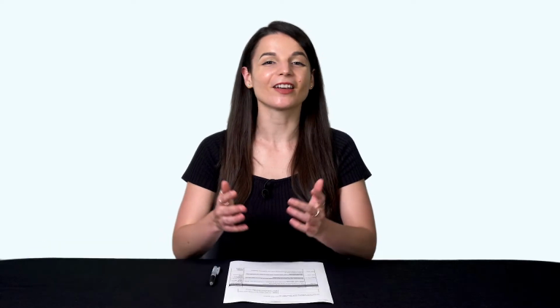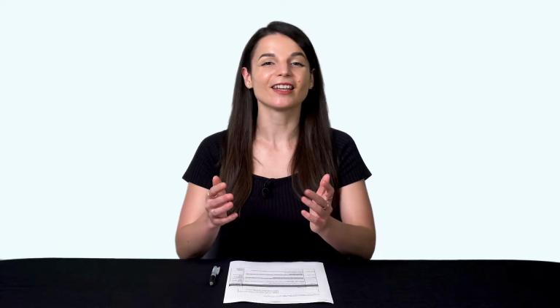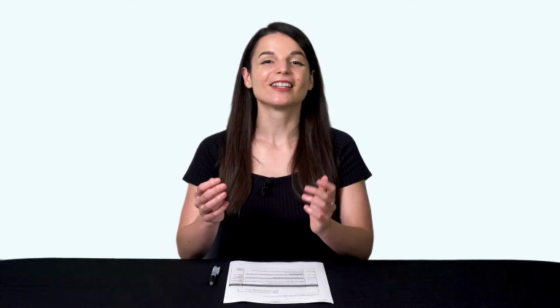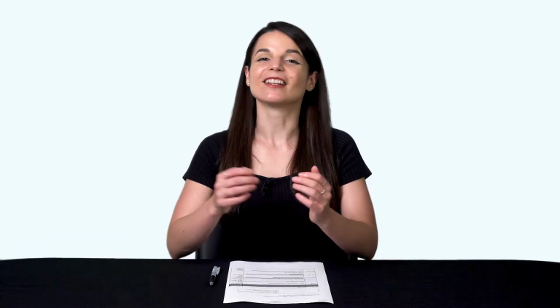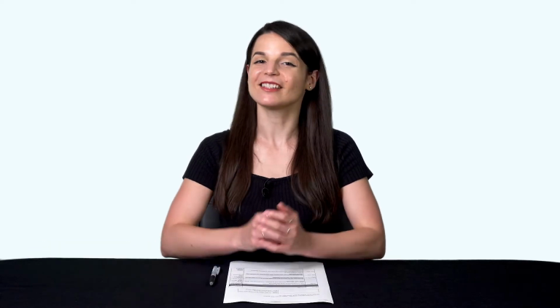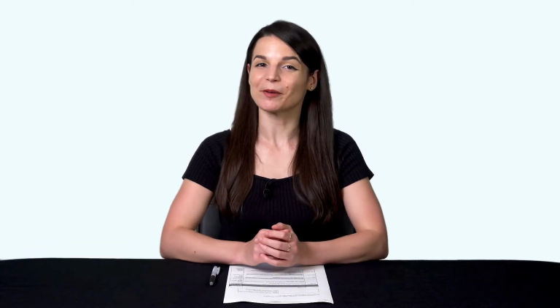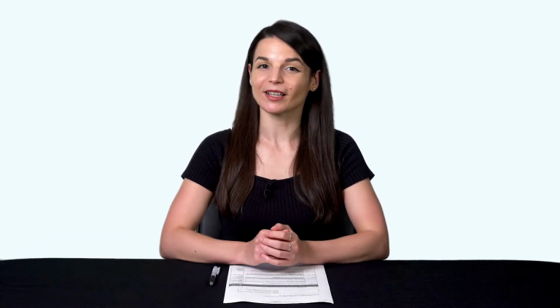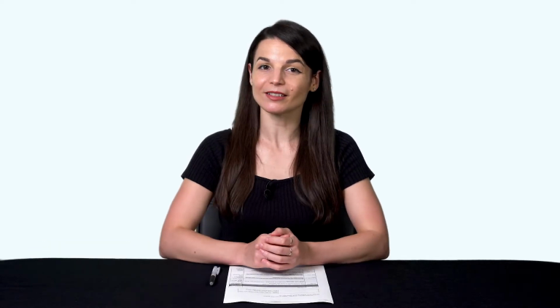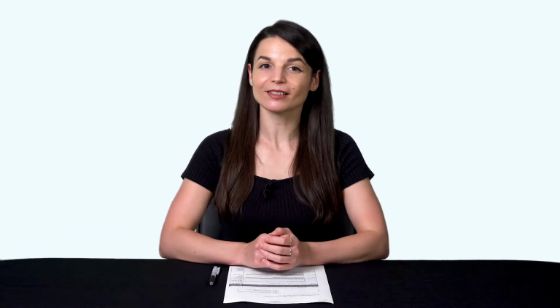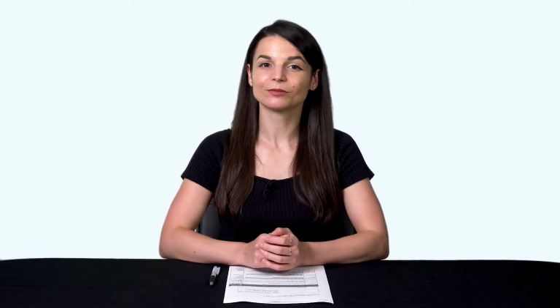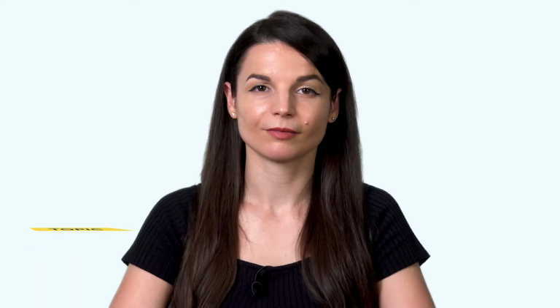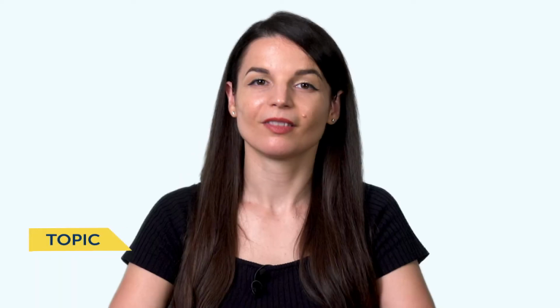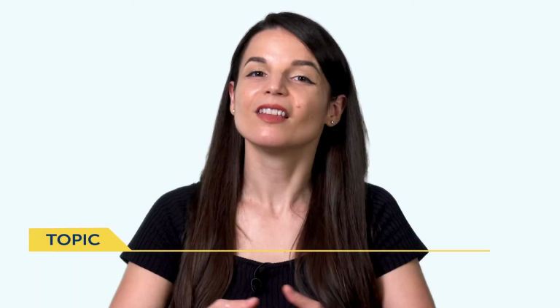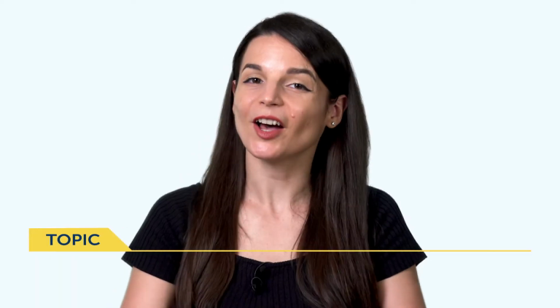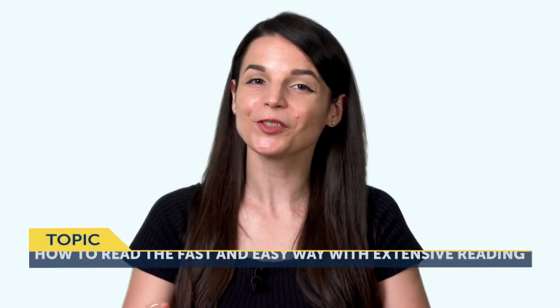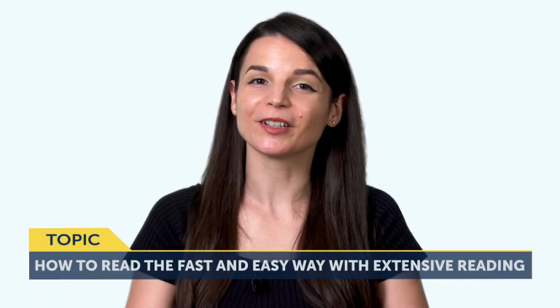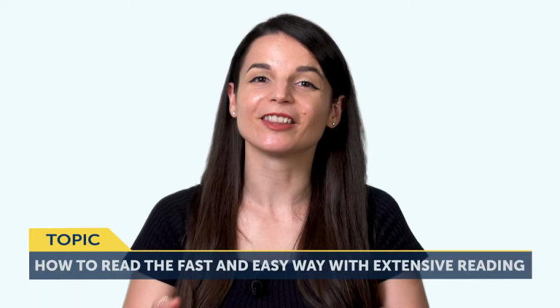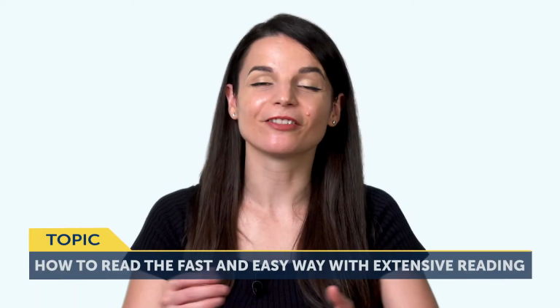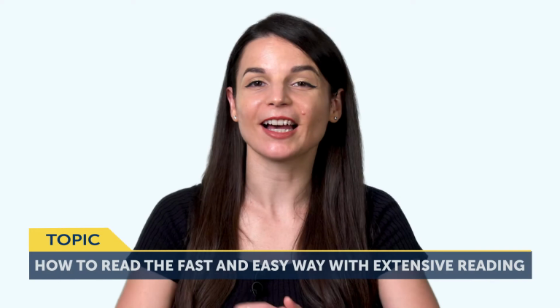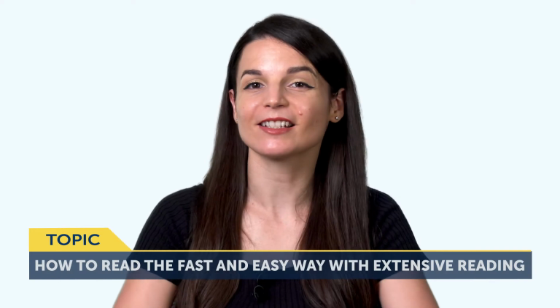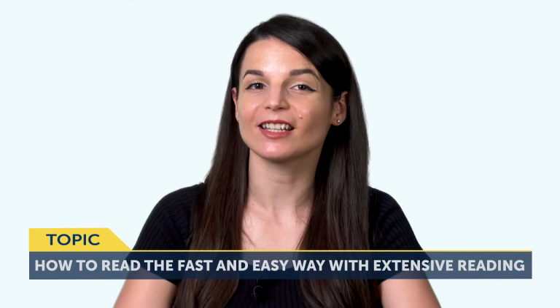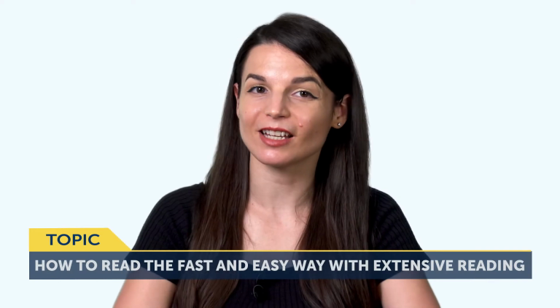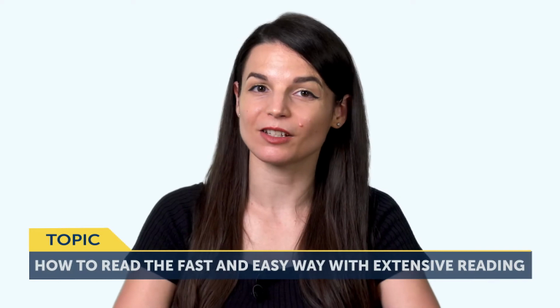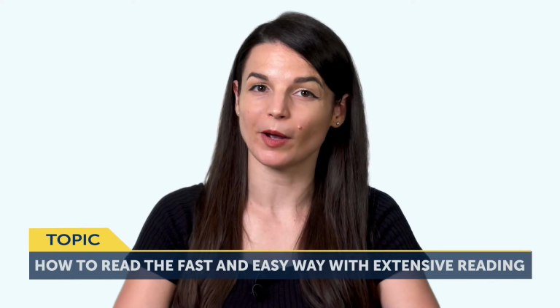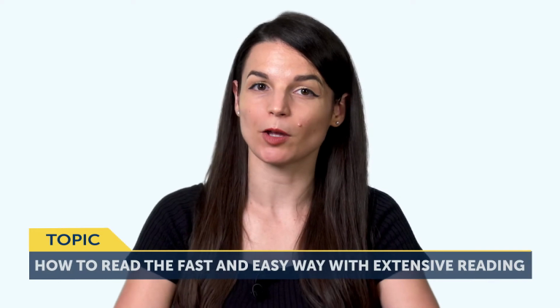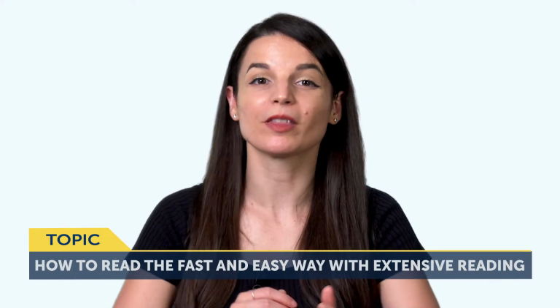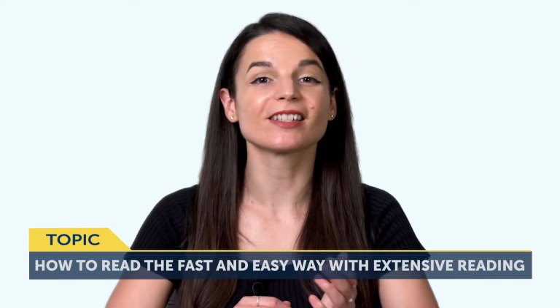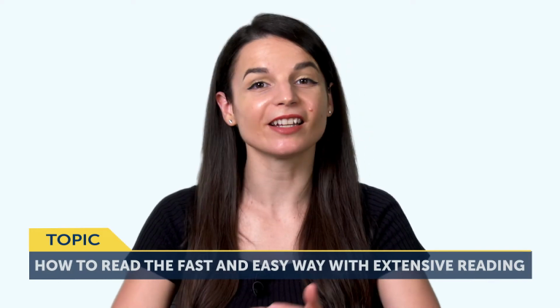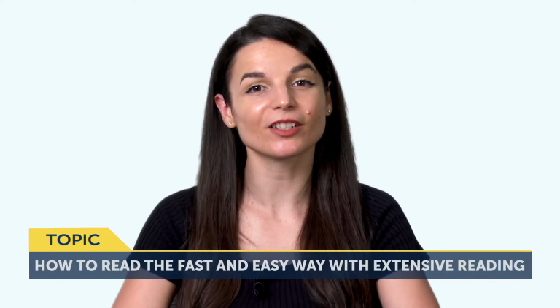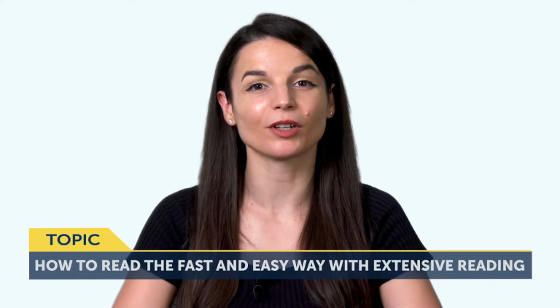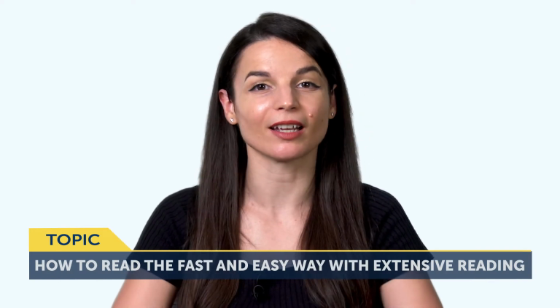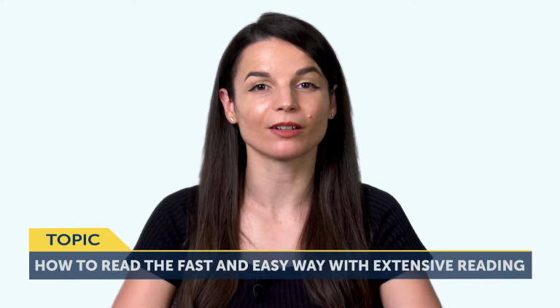Today's topic is how to read the fast and easy way, with extensive reading.